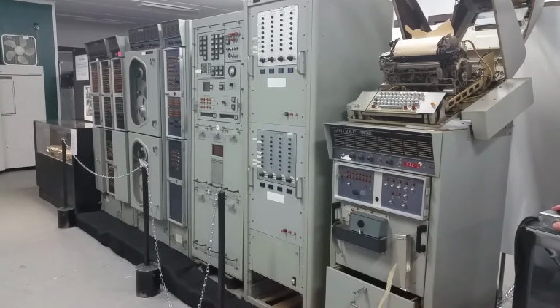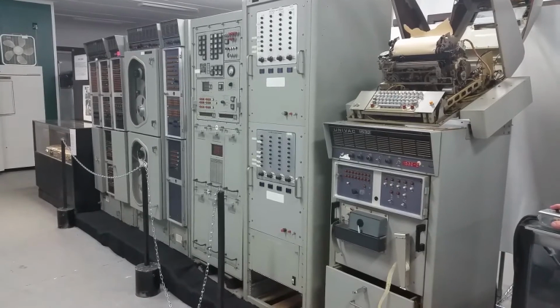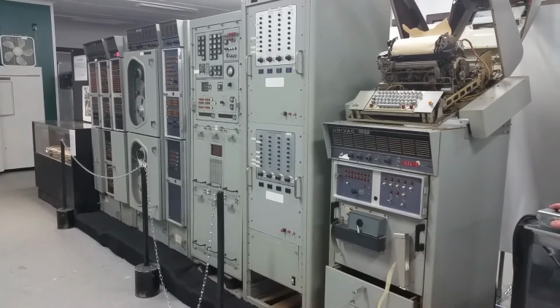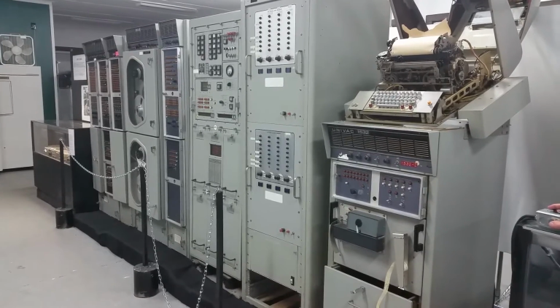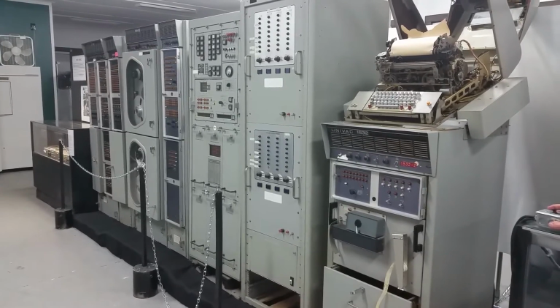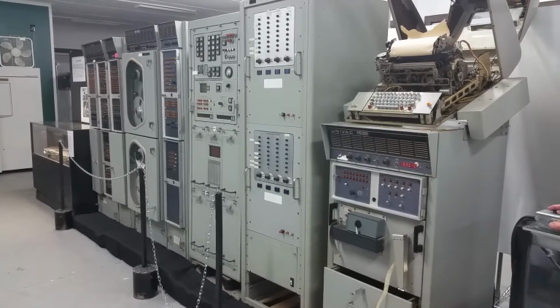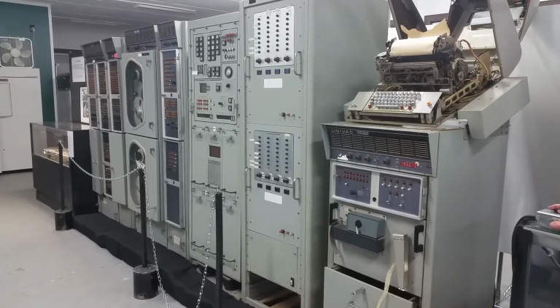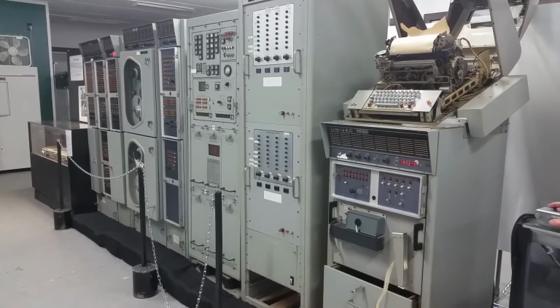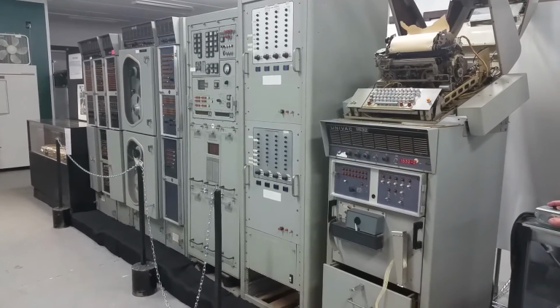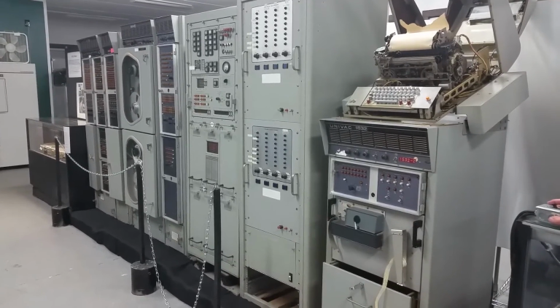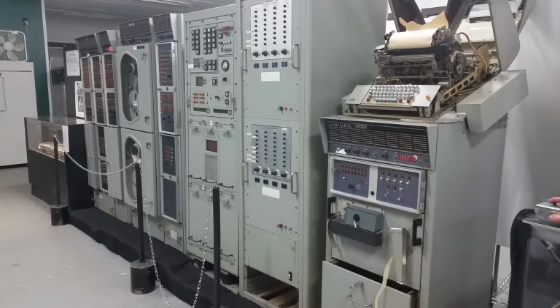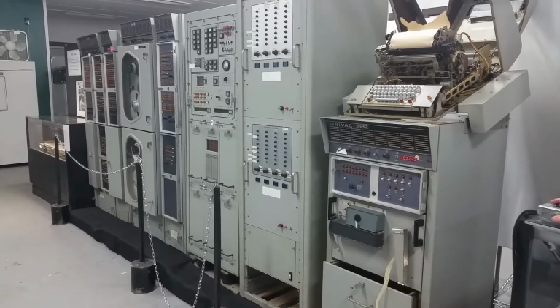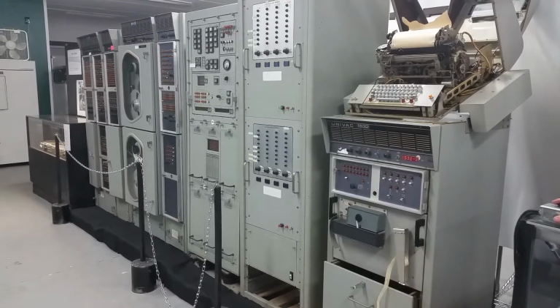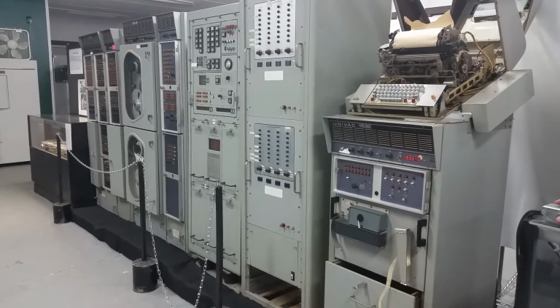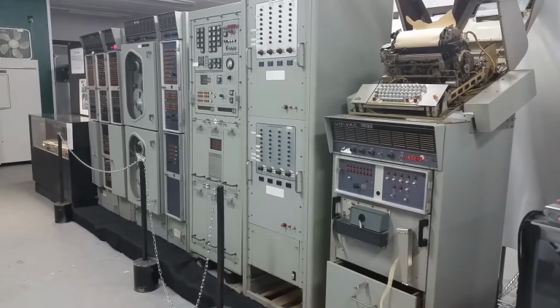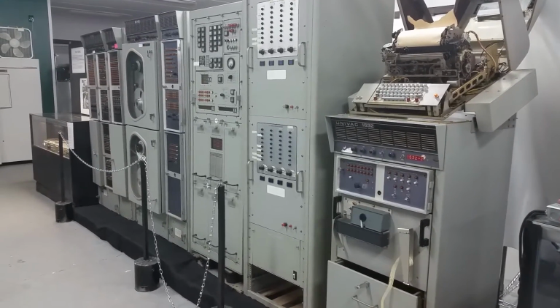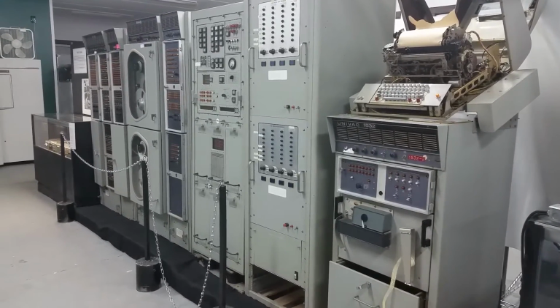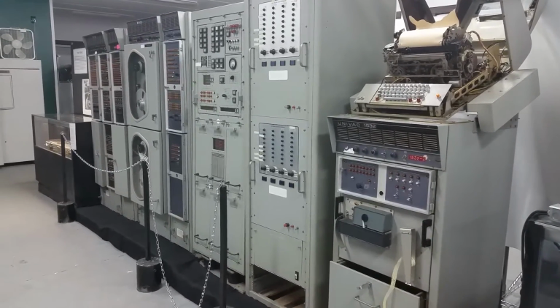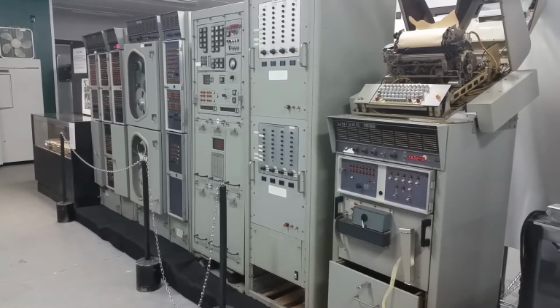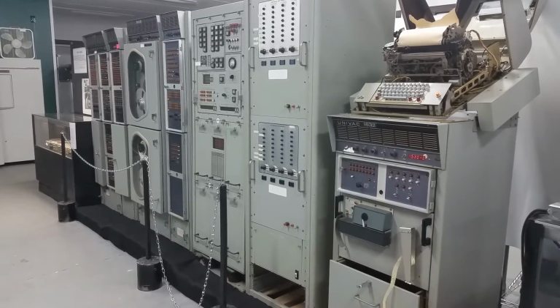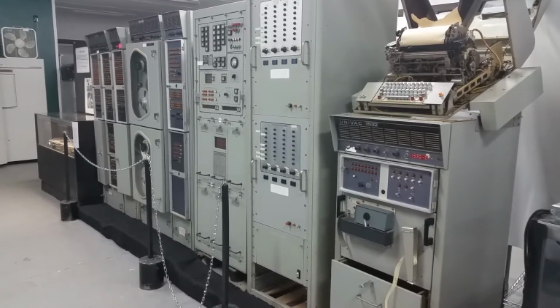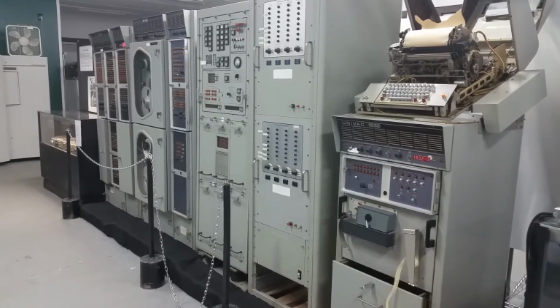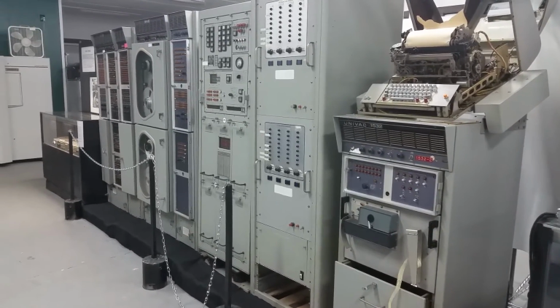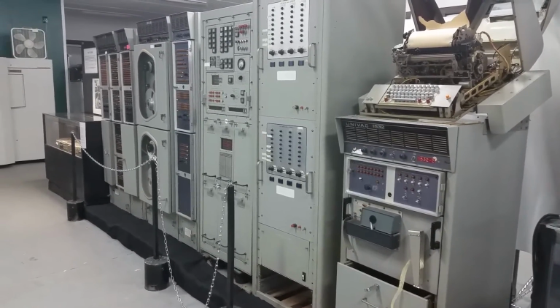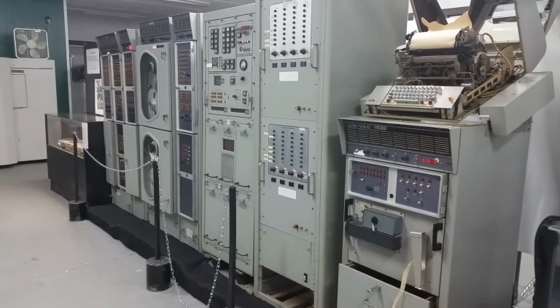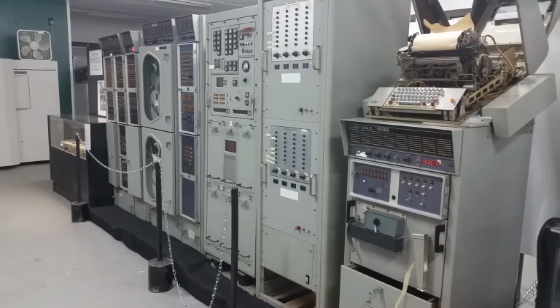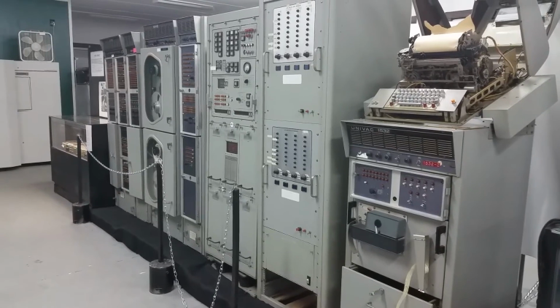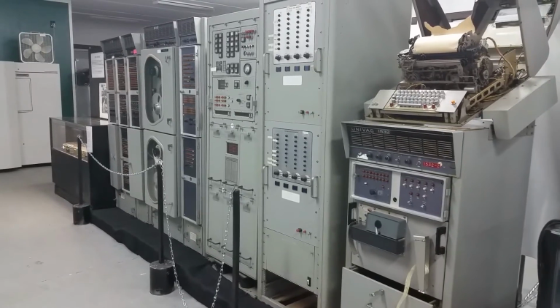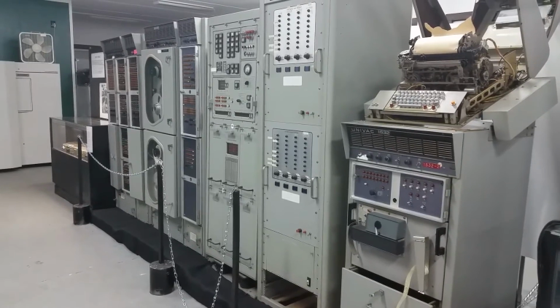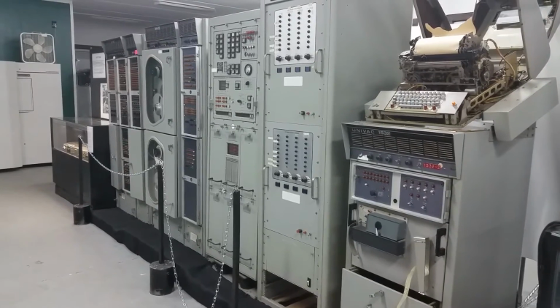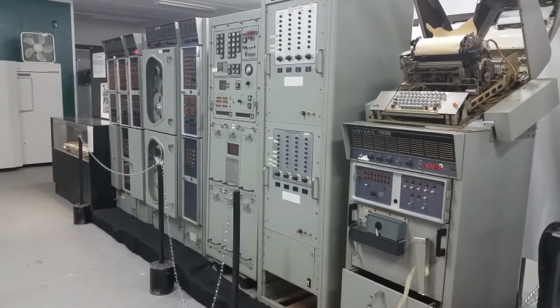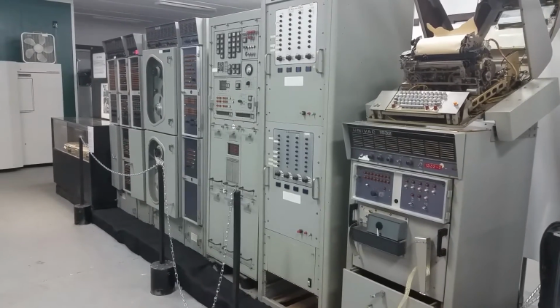We got it in 2010, and today for the first time in 2016, we're going to actually try to power up one of the sections.